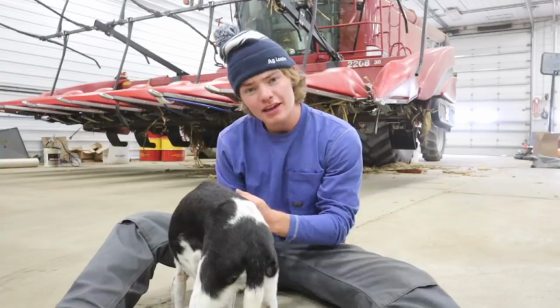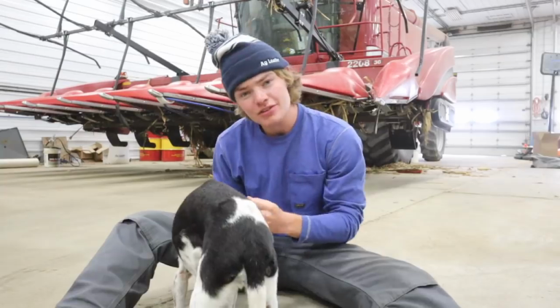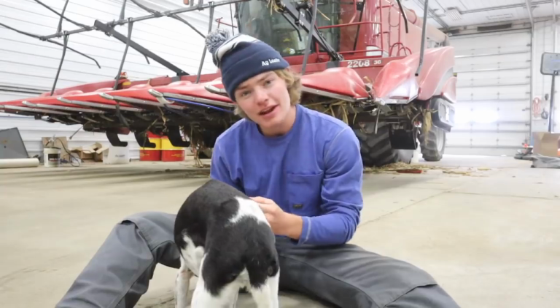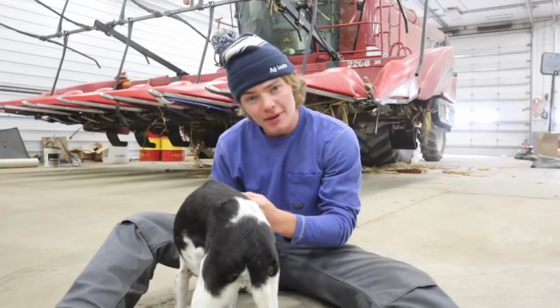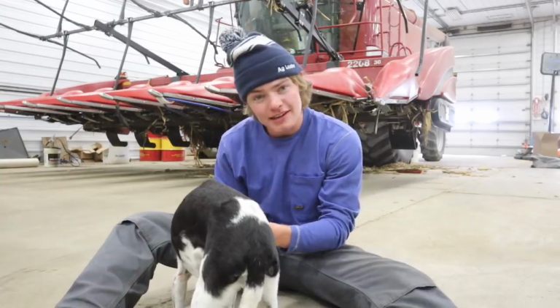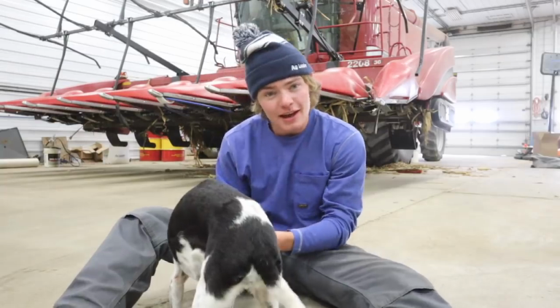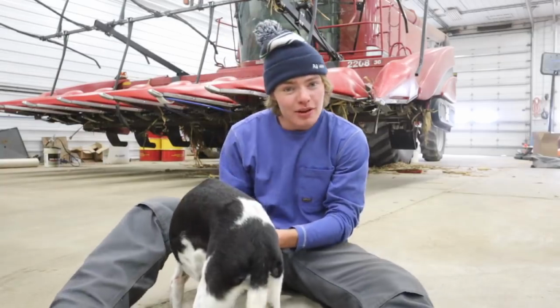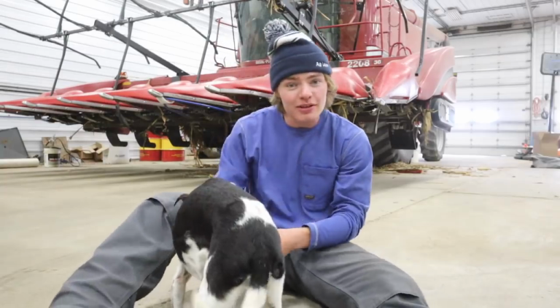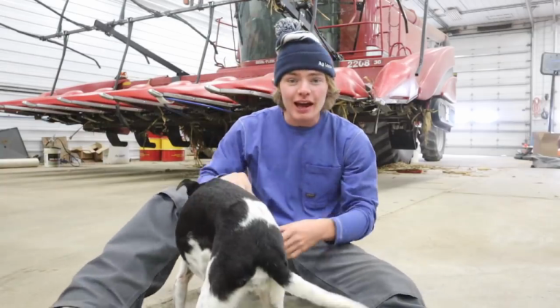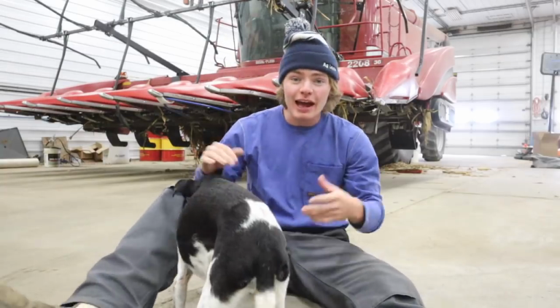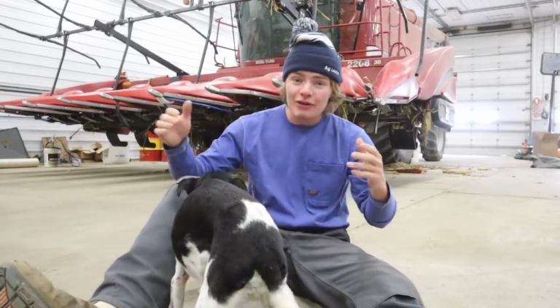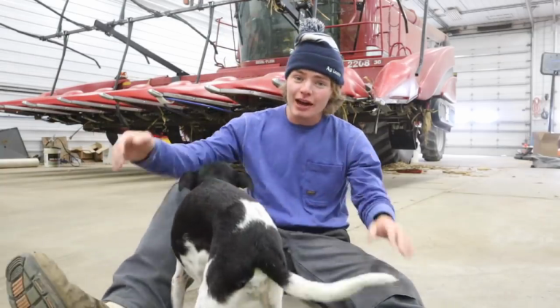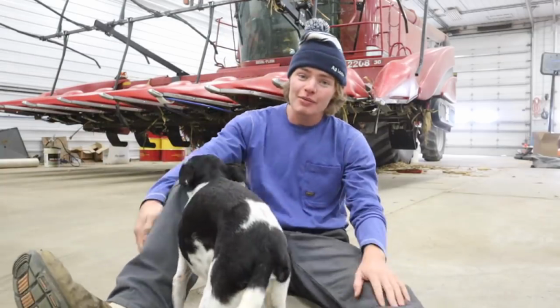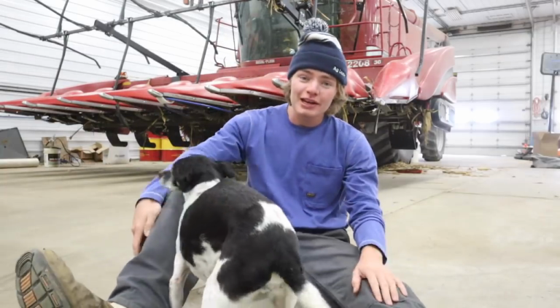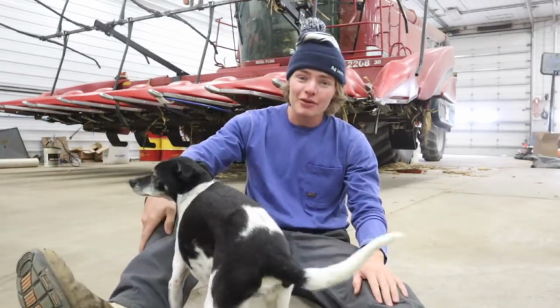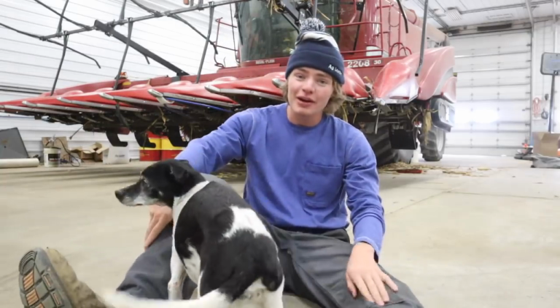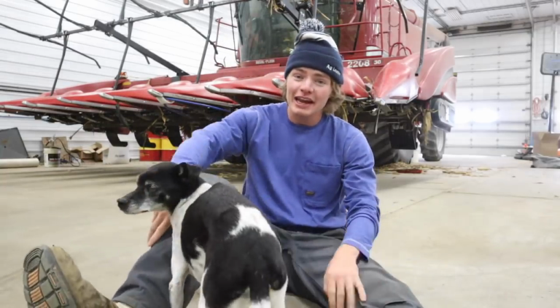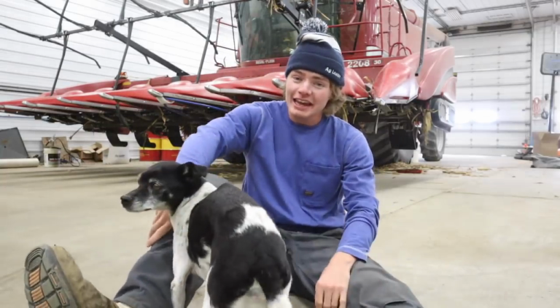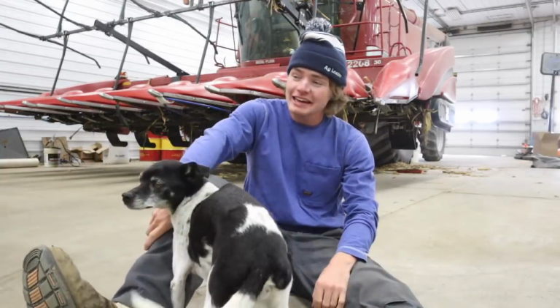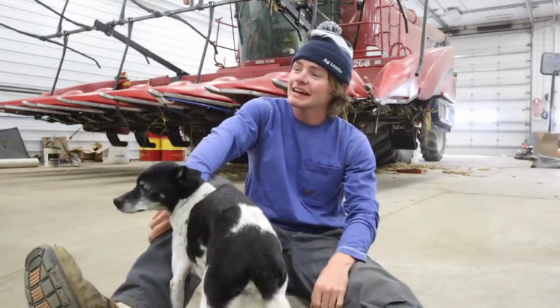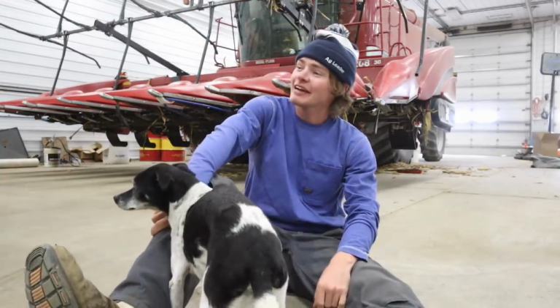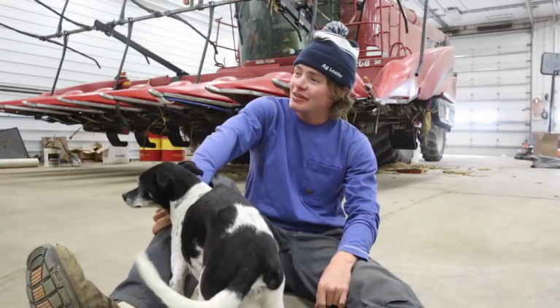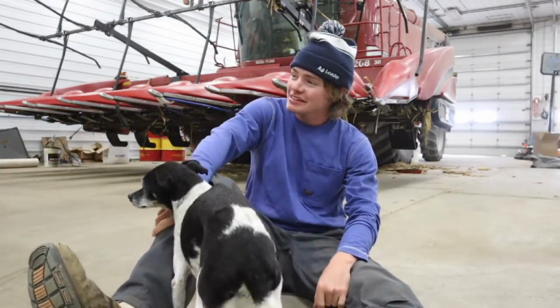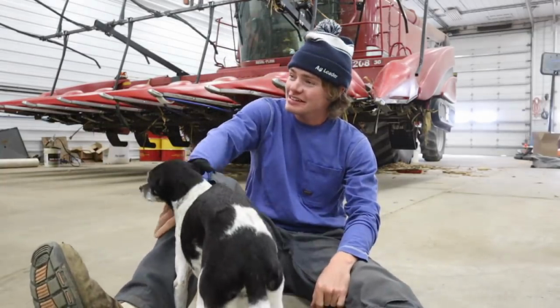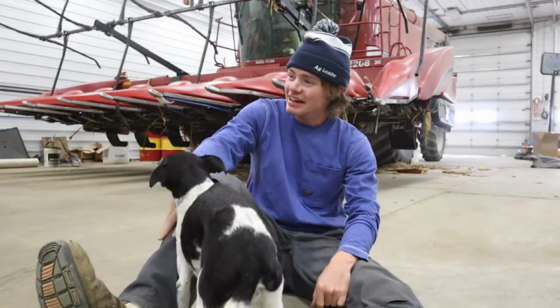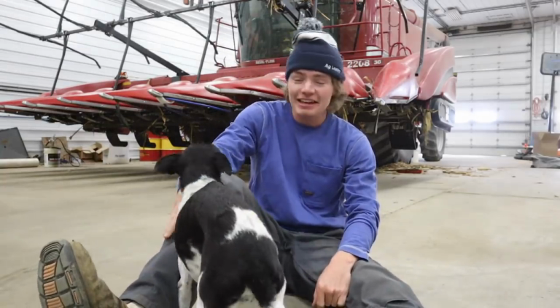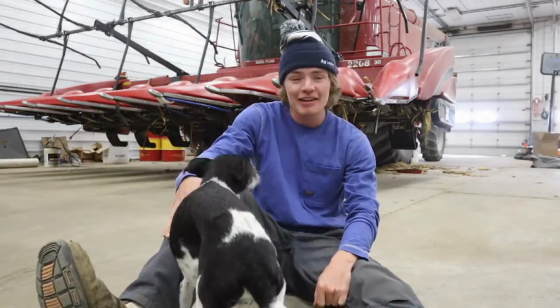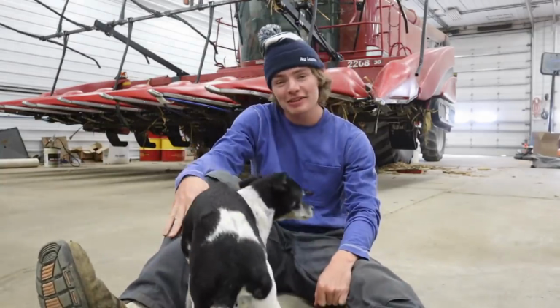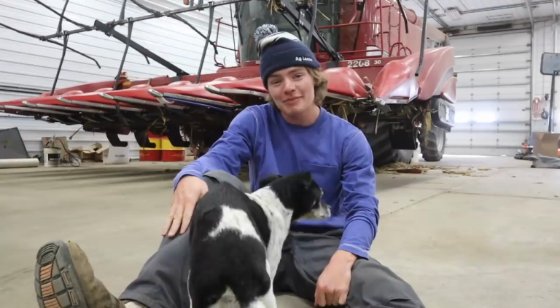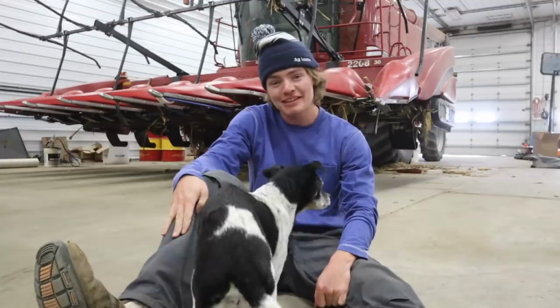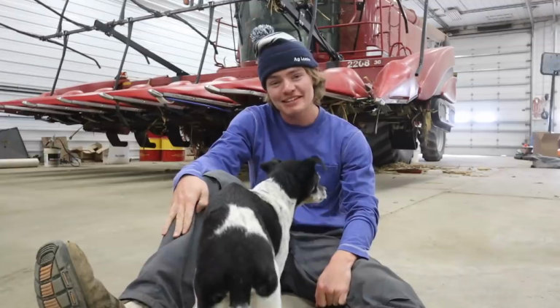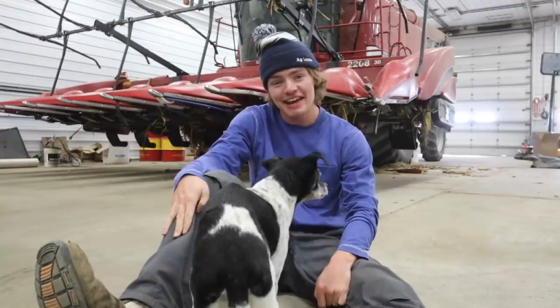Yesterday, my dad, brother, and I were combining corn, and I wasn't exactly having the best day.